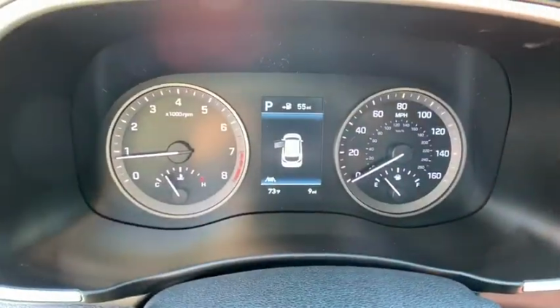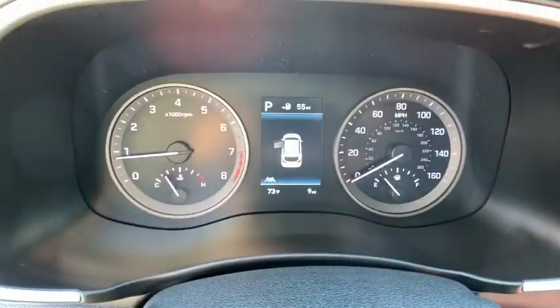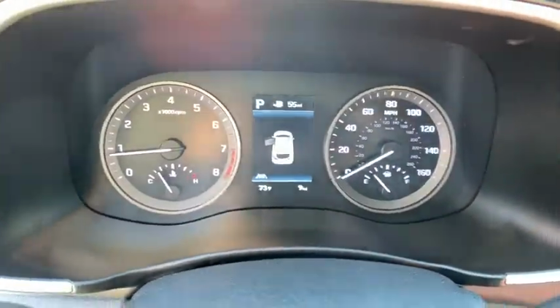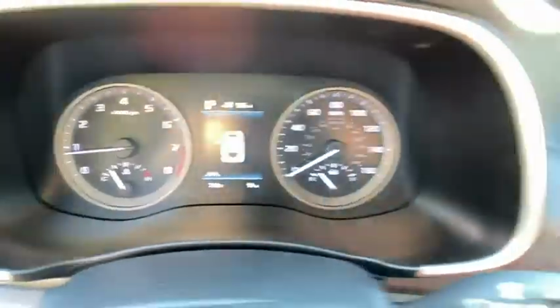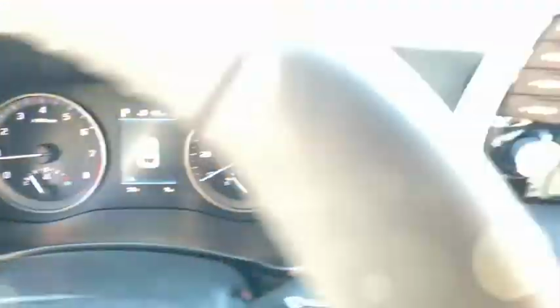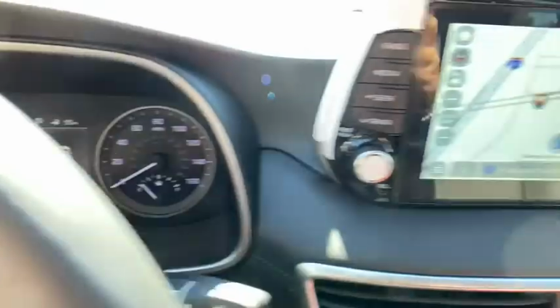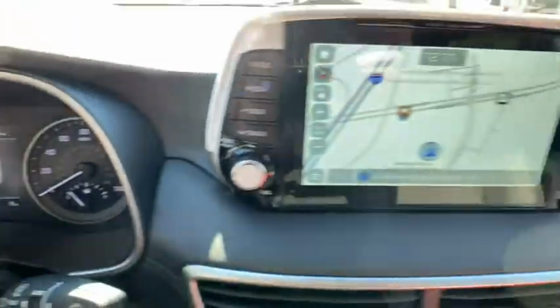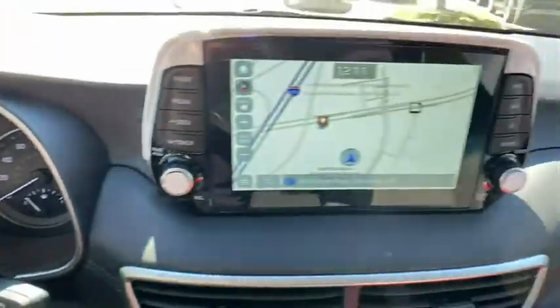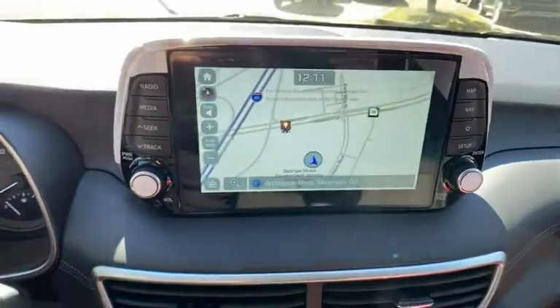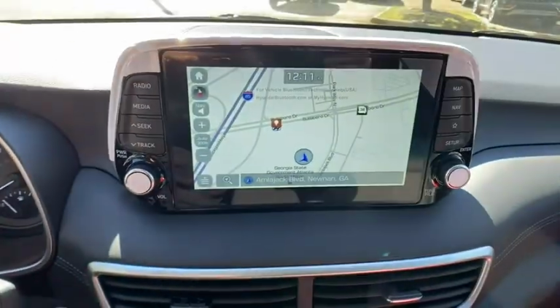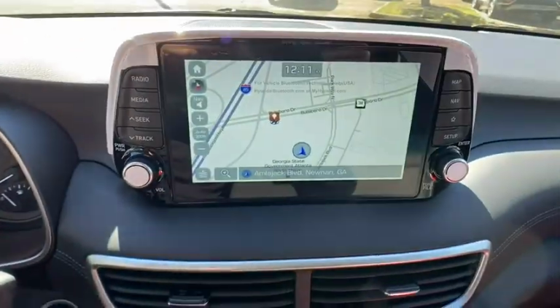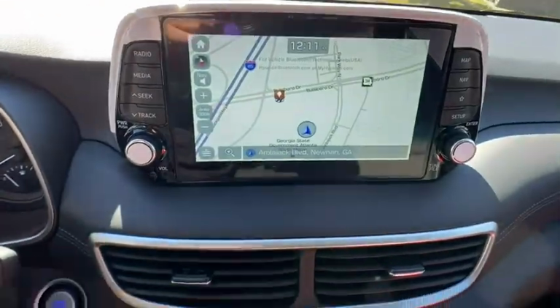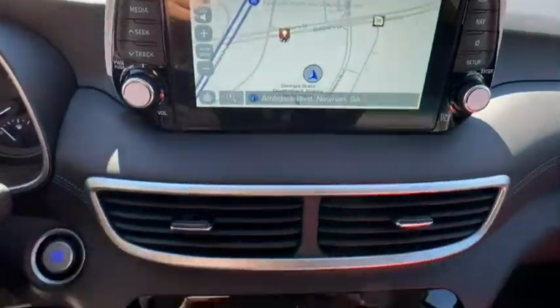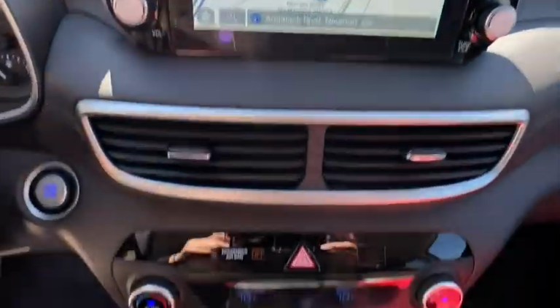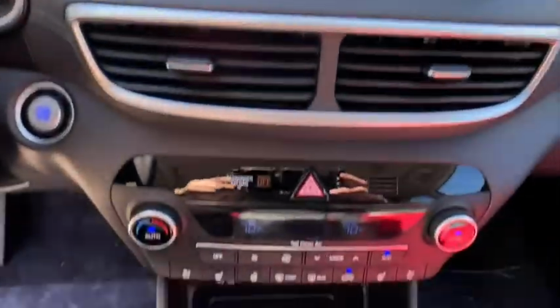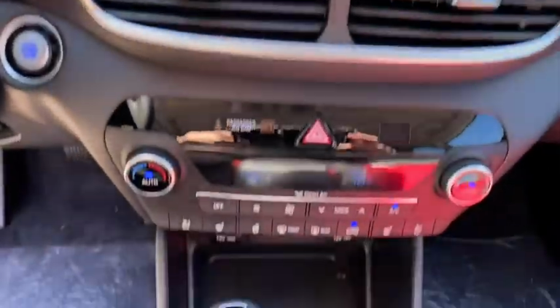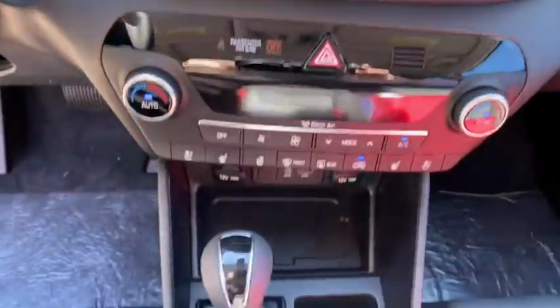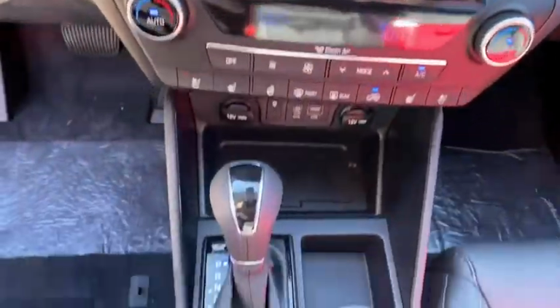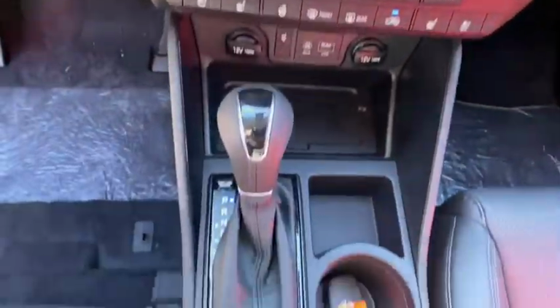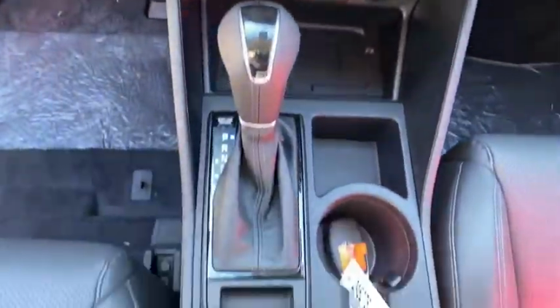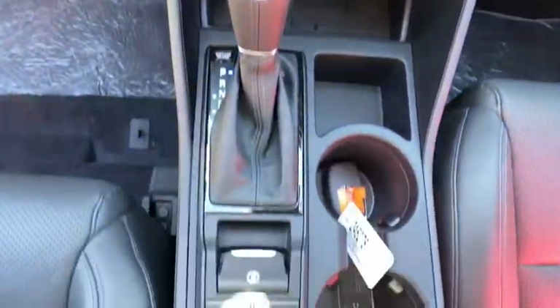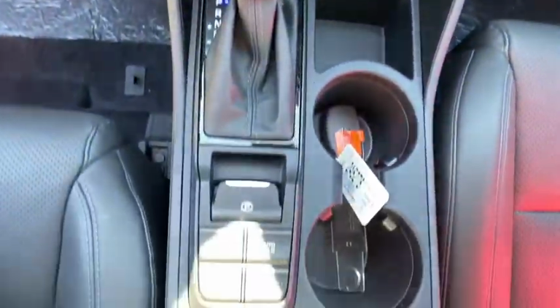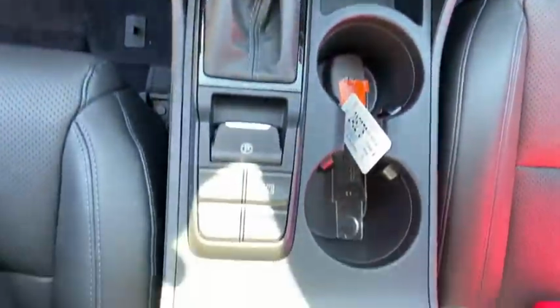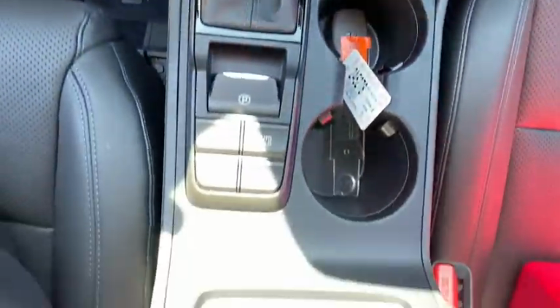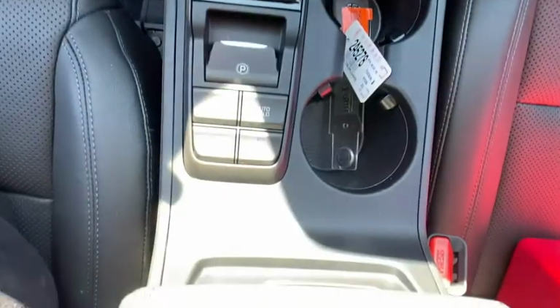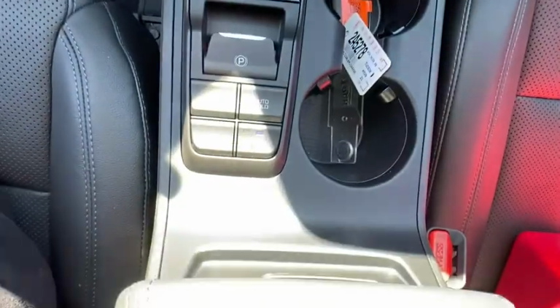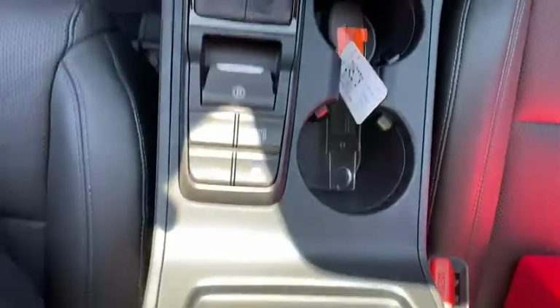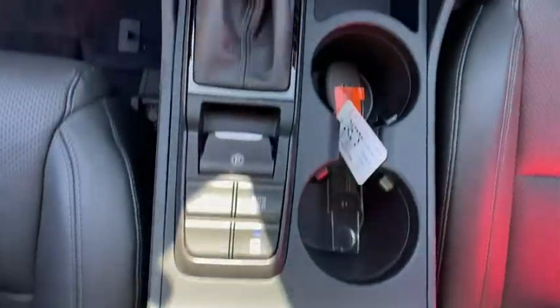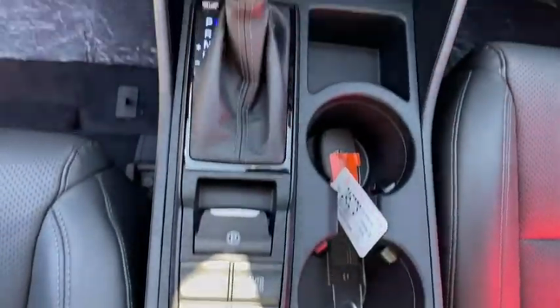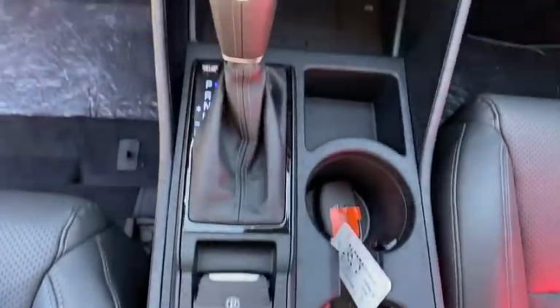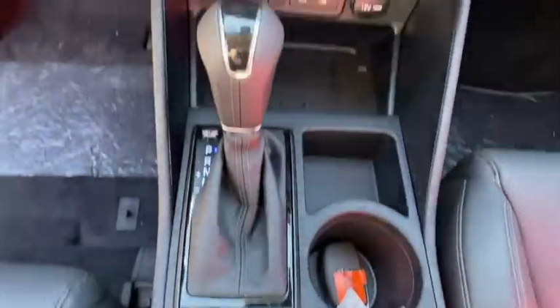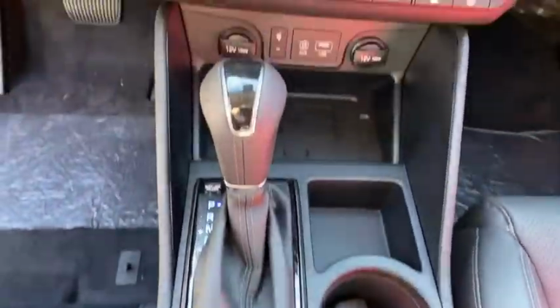Searching for a dependable vehicle that looks great too? You found it, so stop in today.